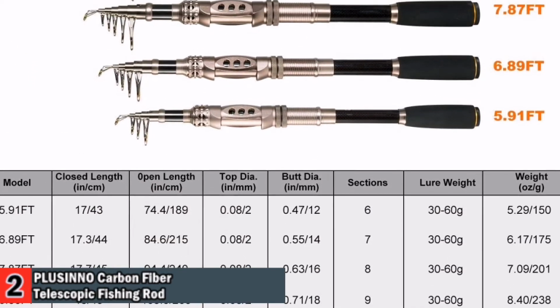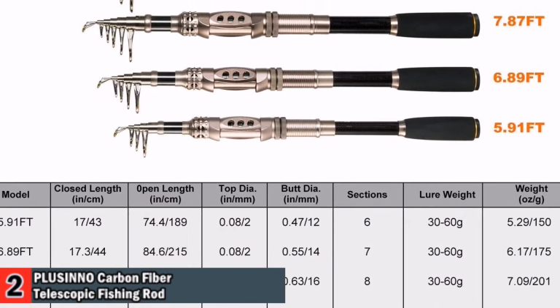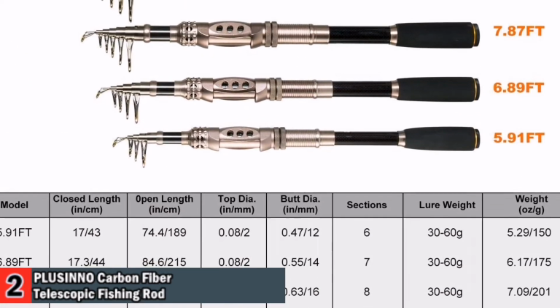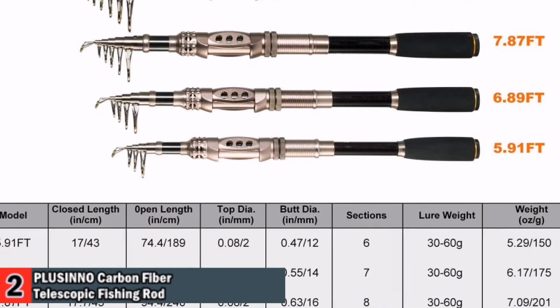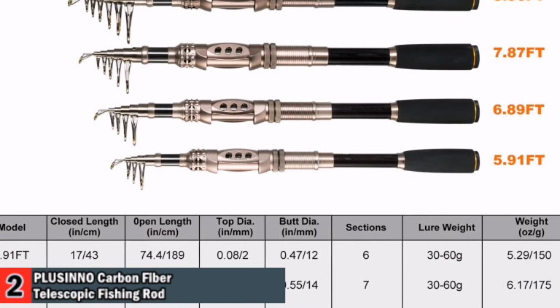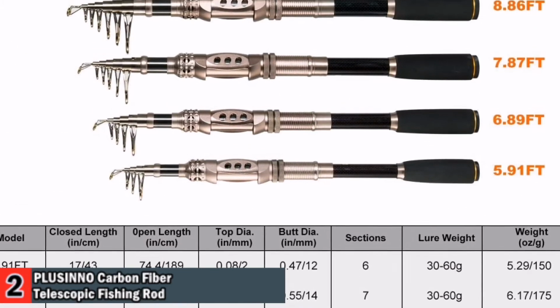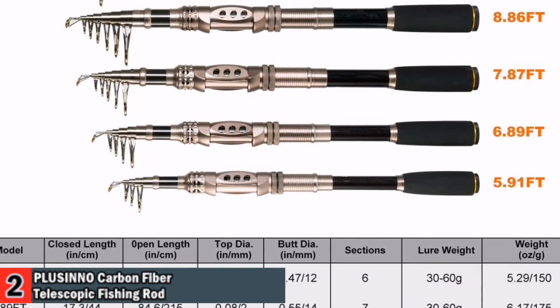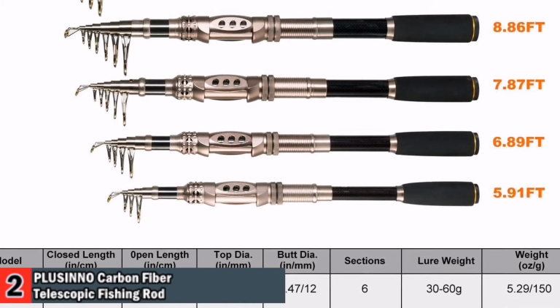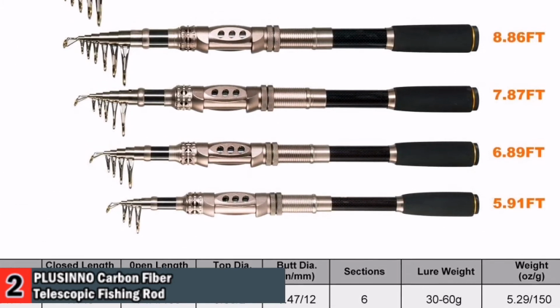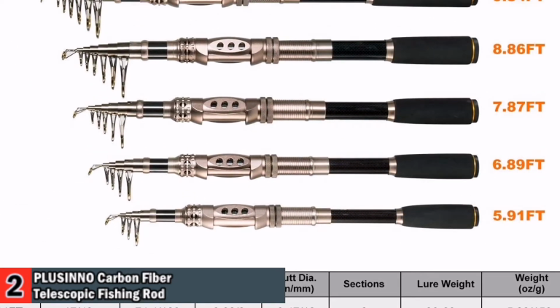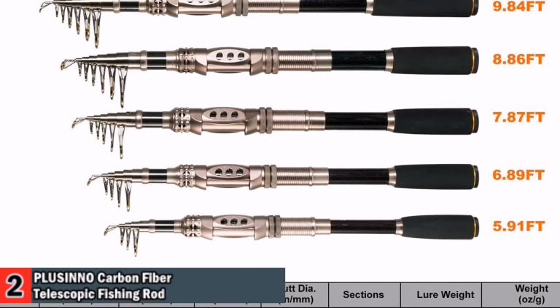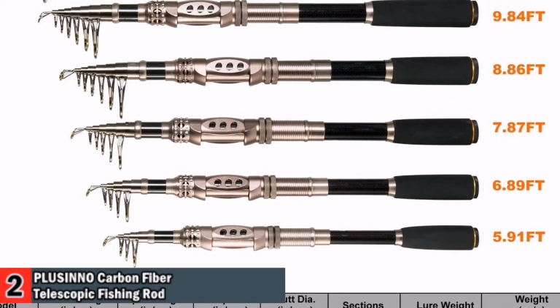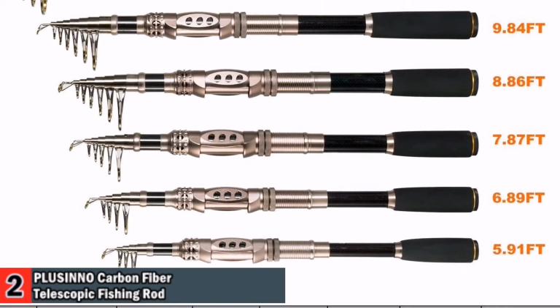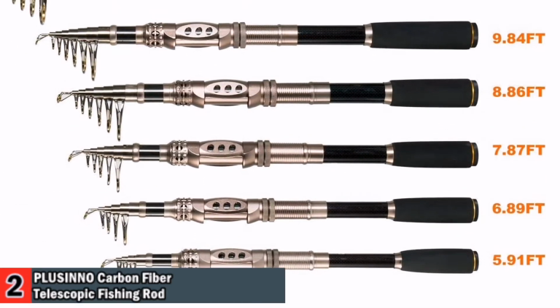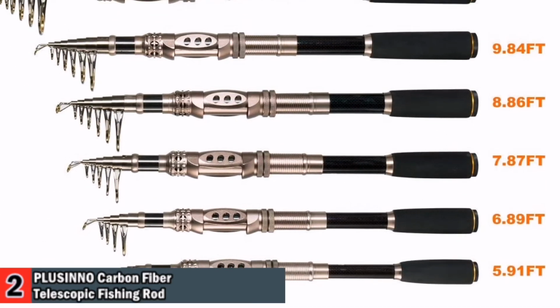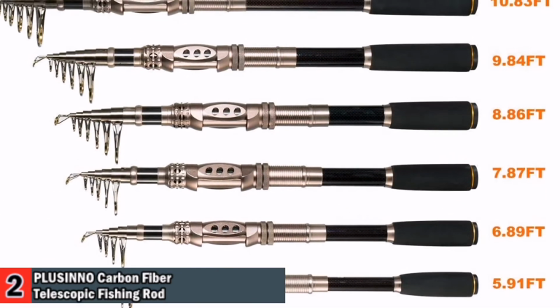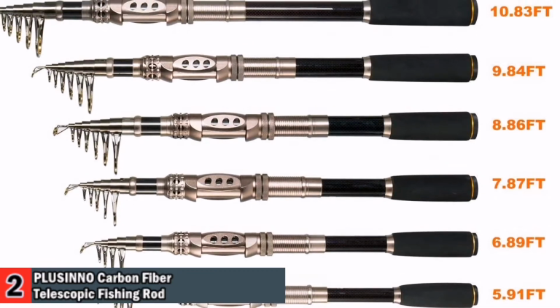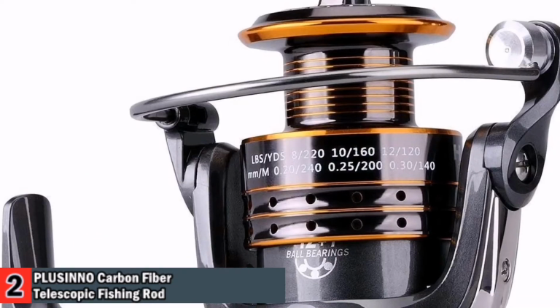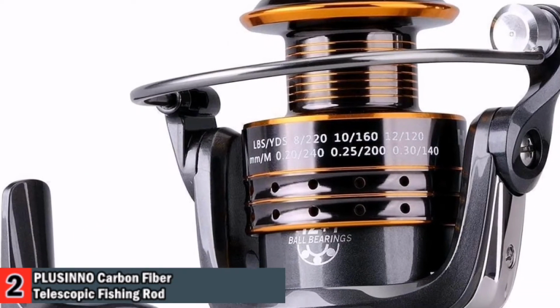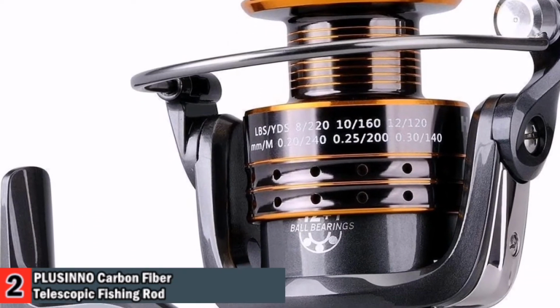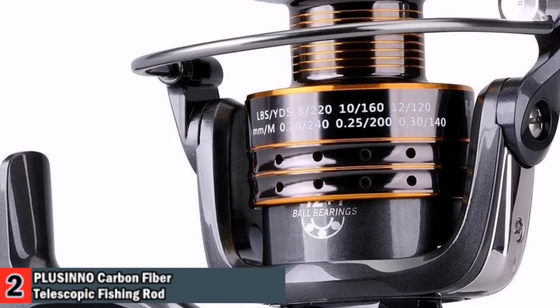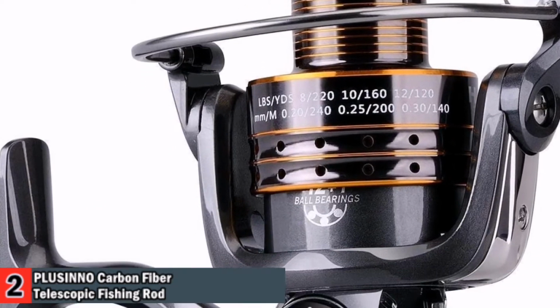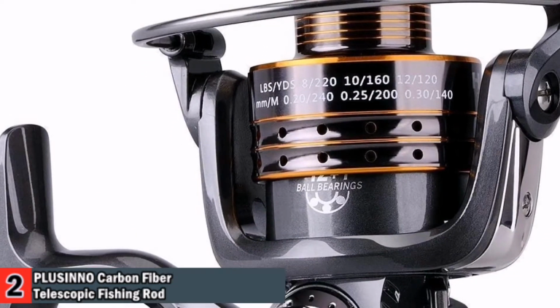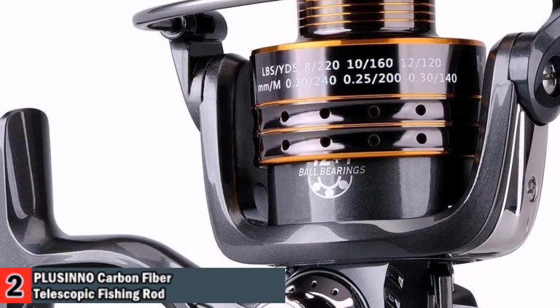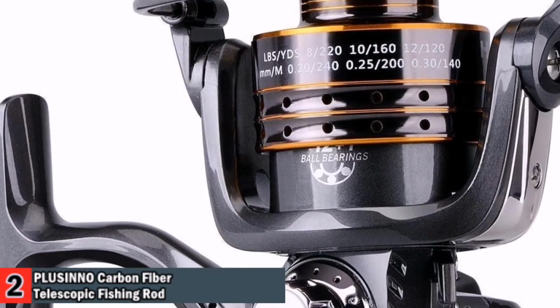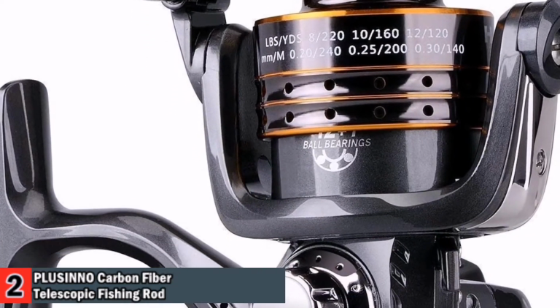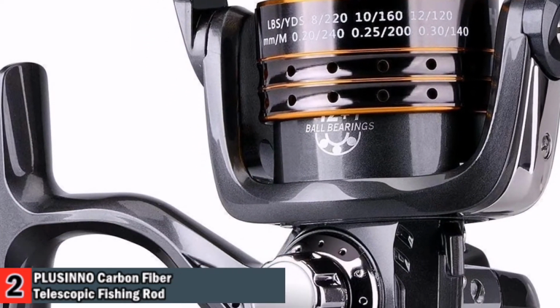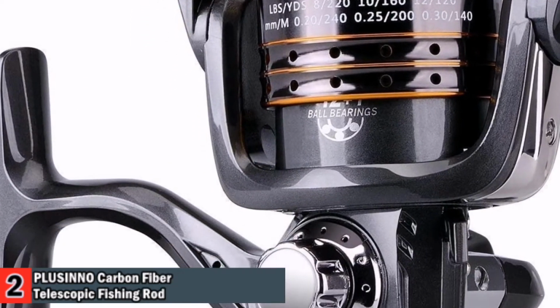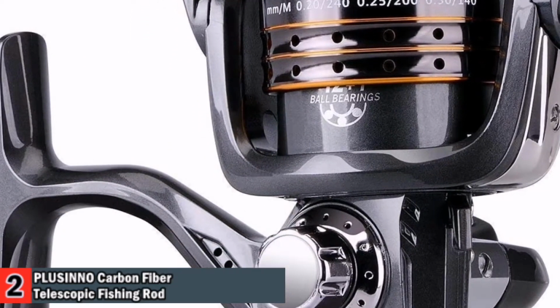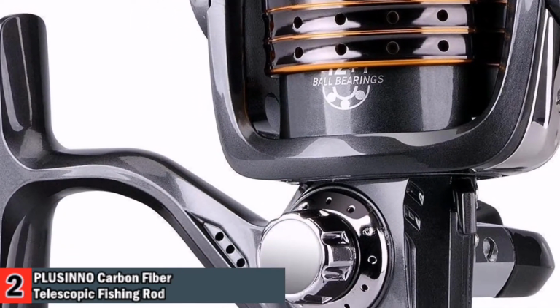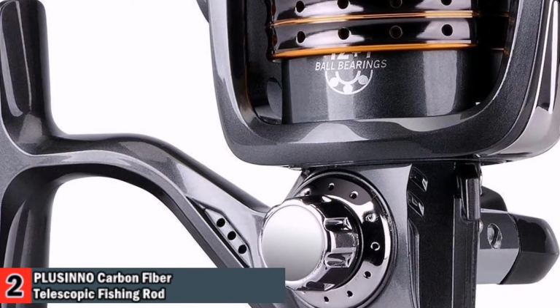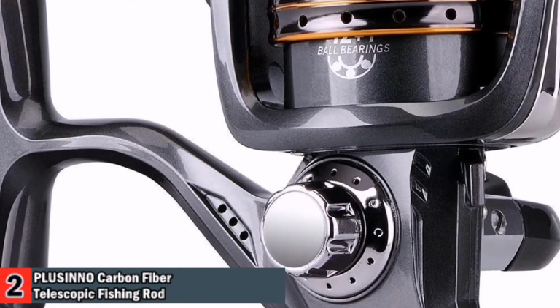The telescopic fishing rod is portable, and the closed-length design is convenient for carrying around. Power rating: medium.